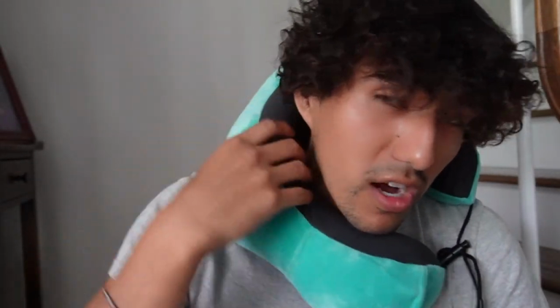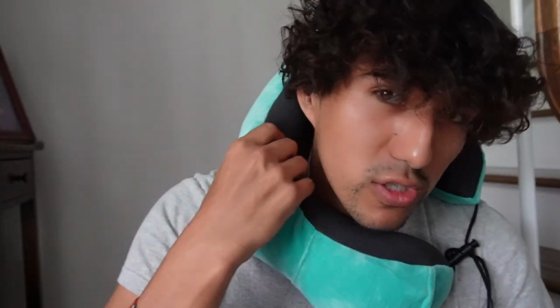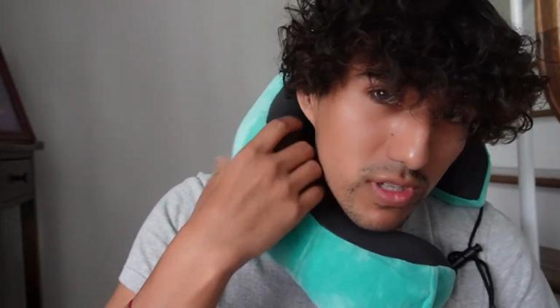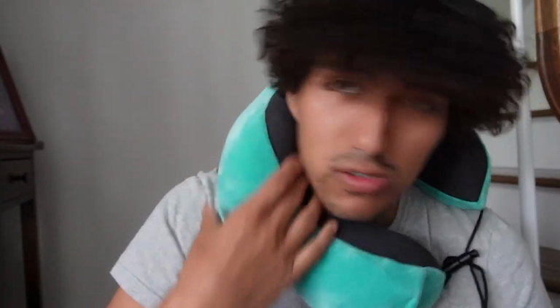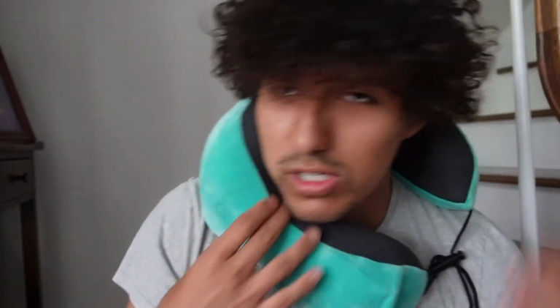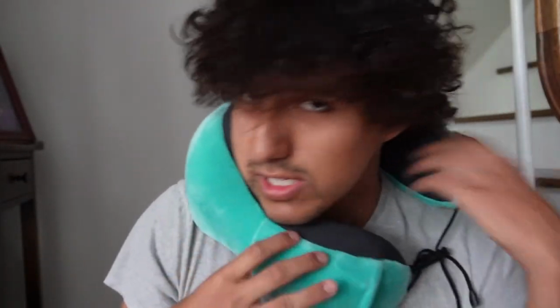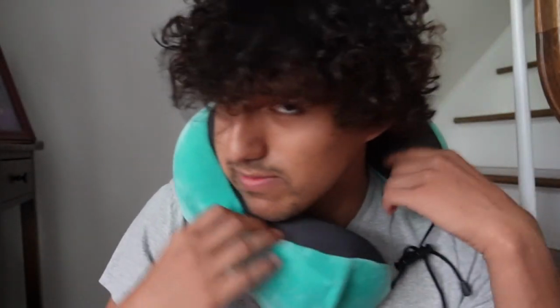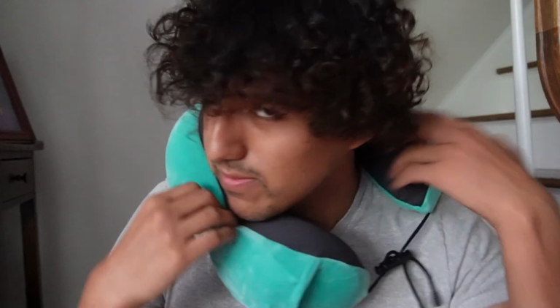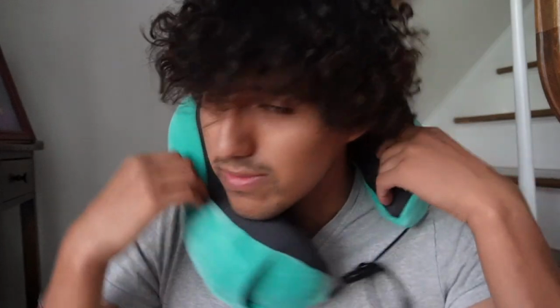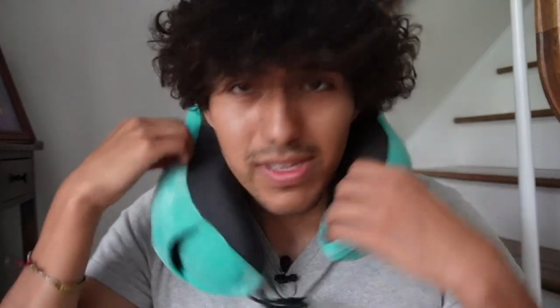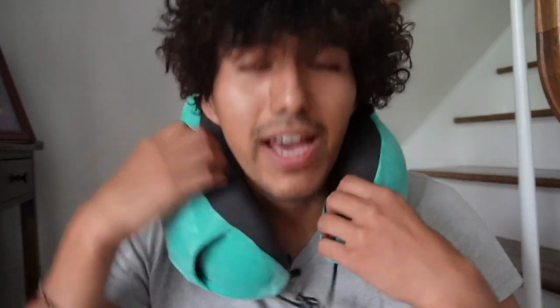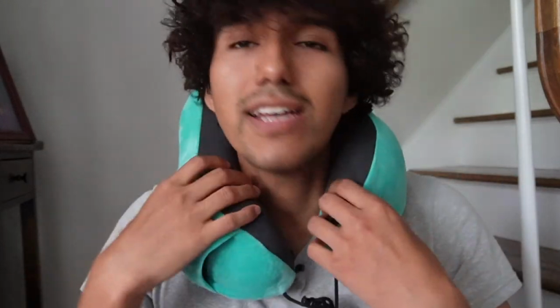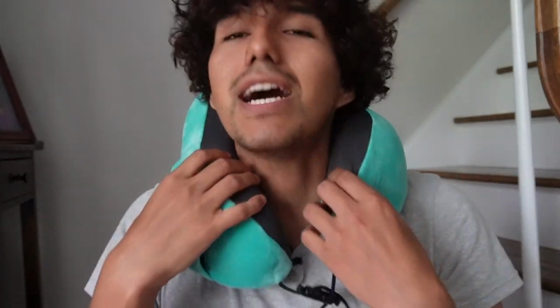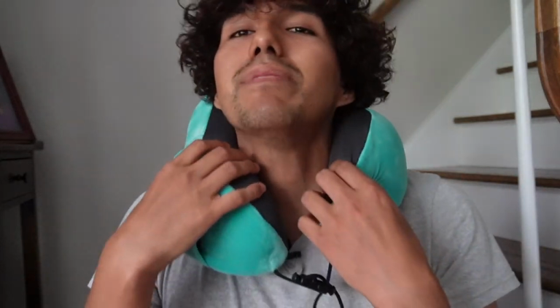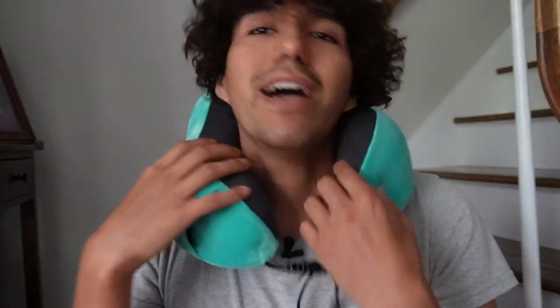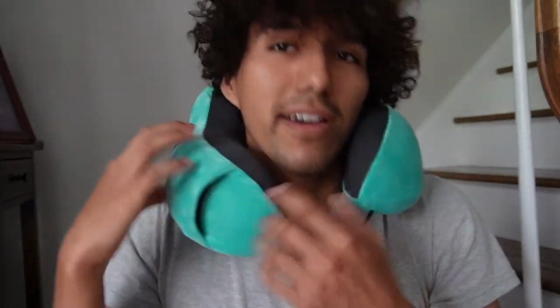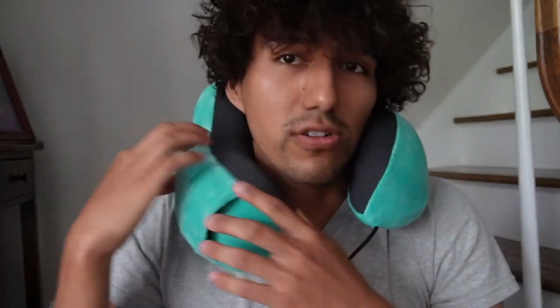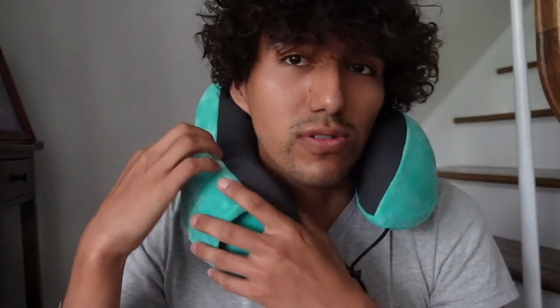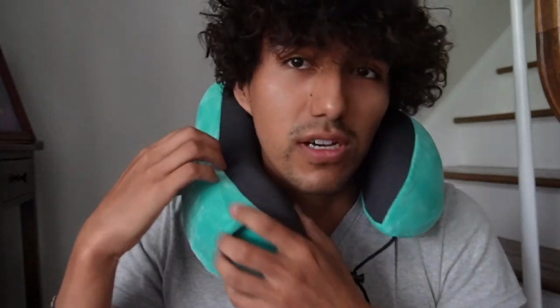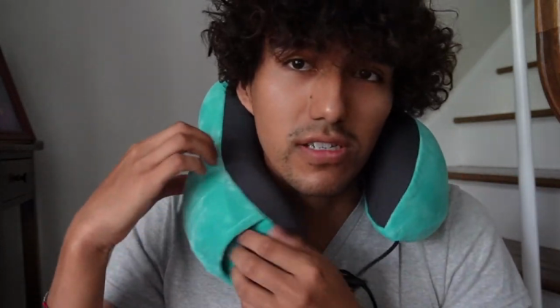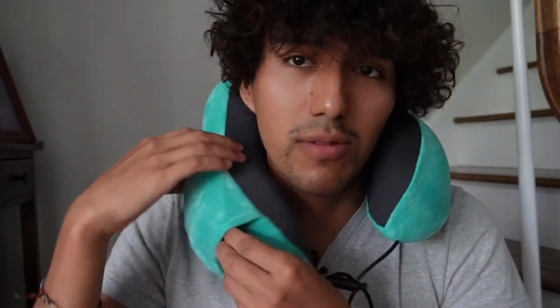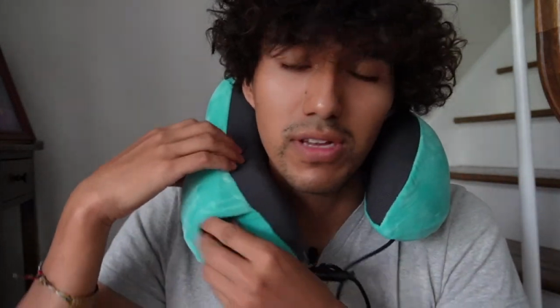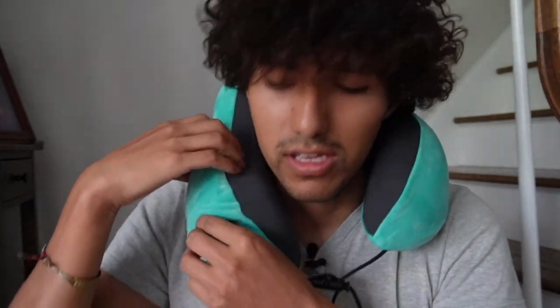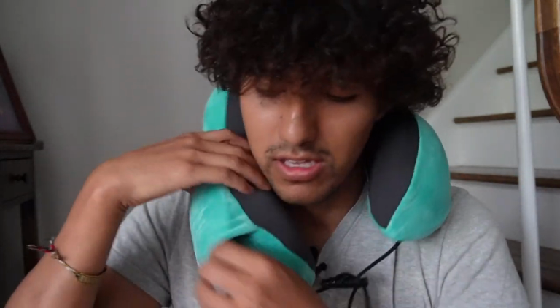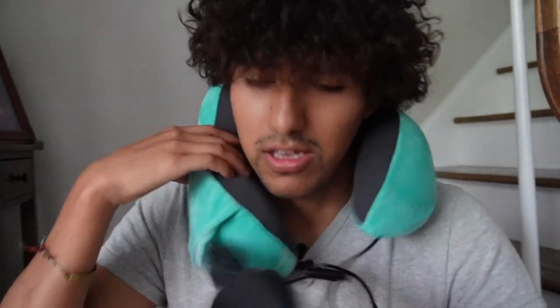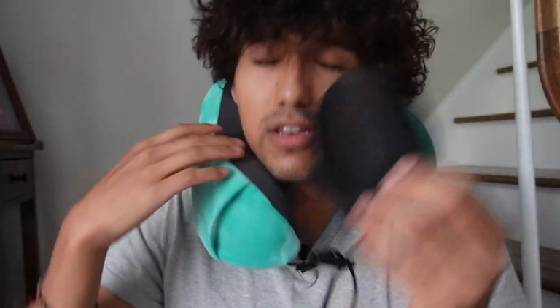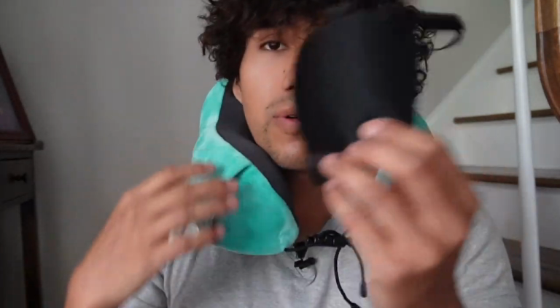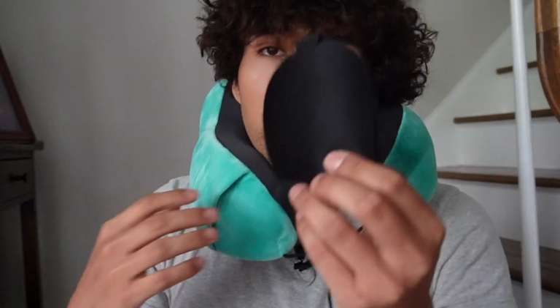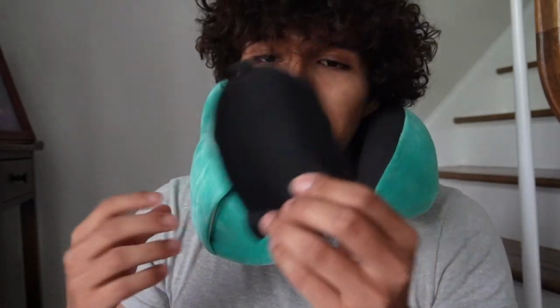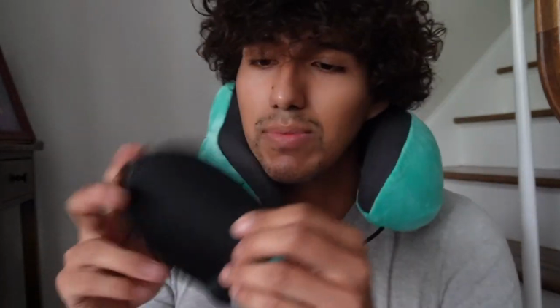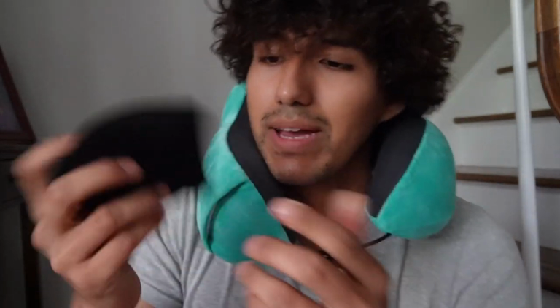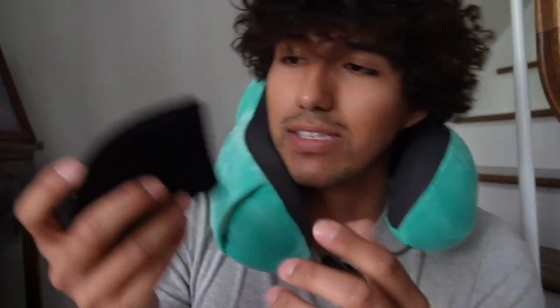It's really squishy. And on top of that, it also does come with a sleeping mask.